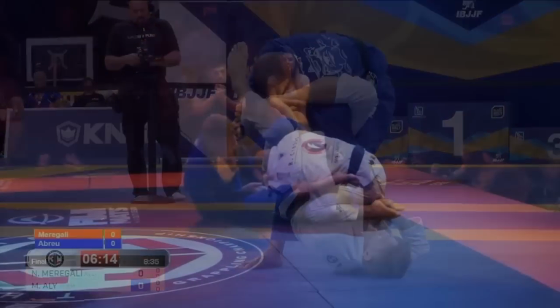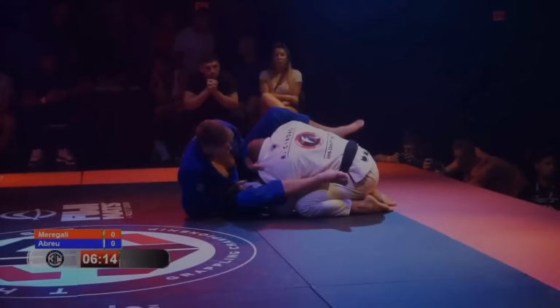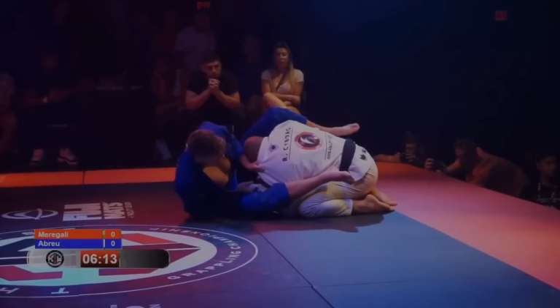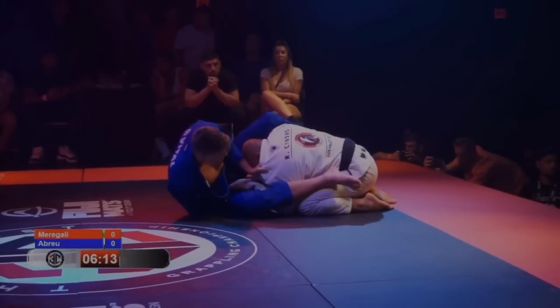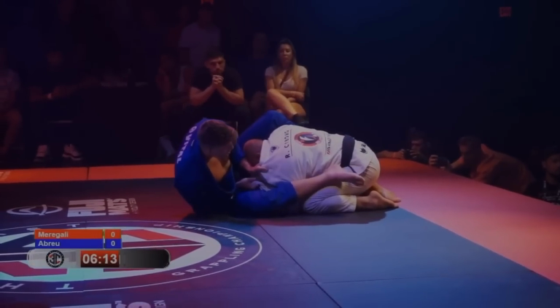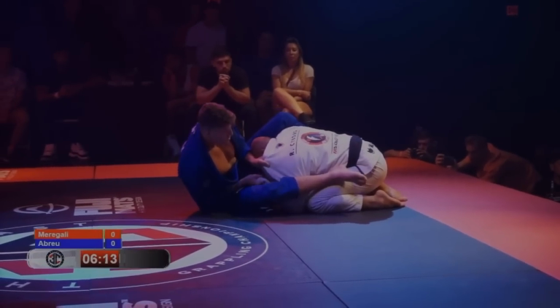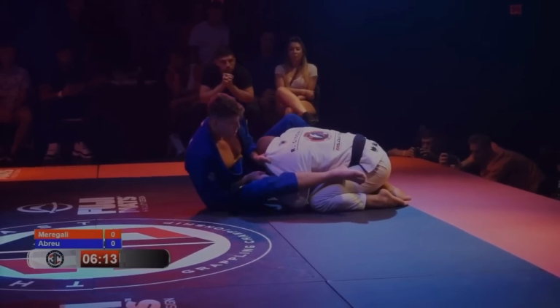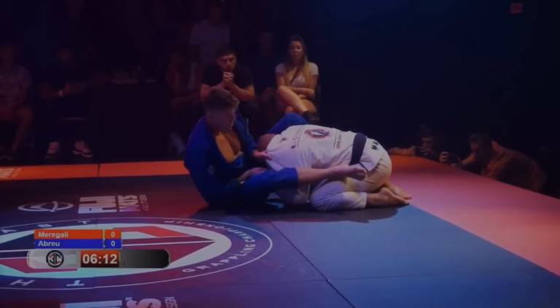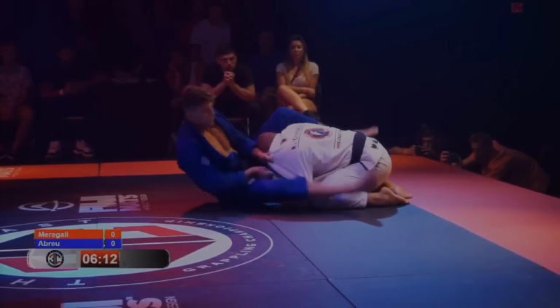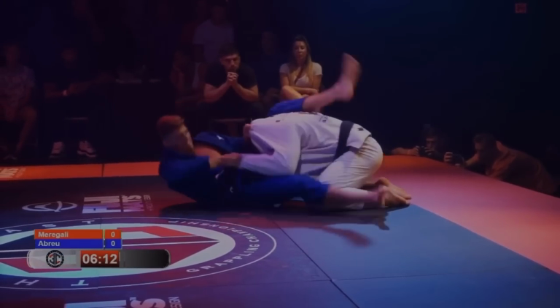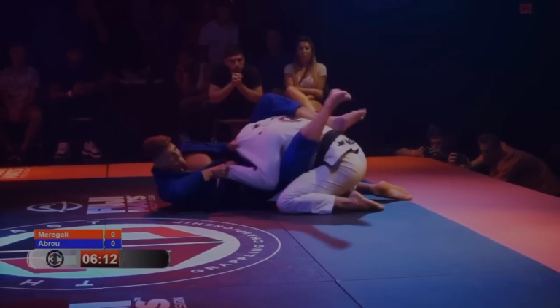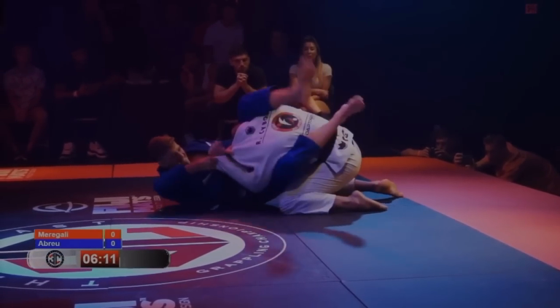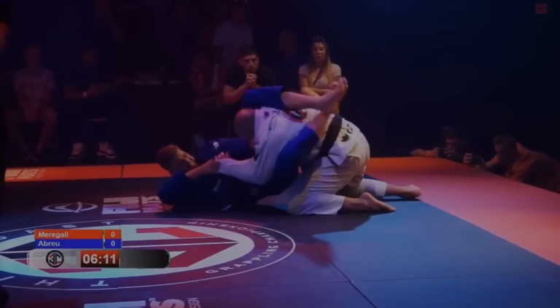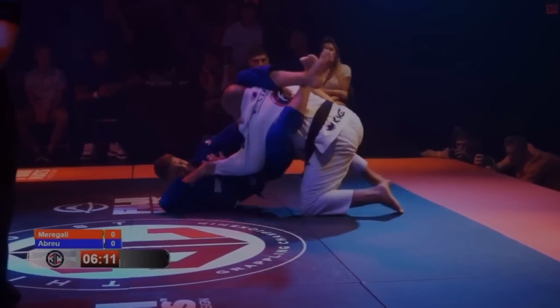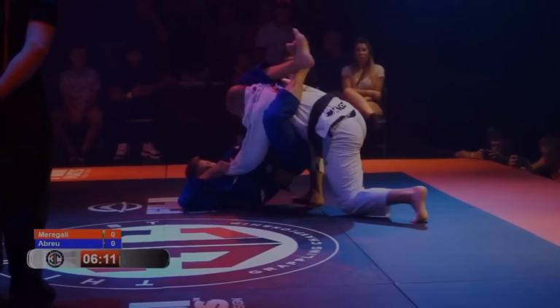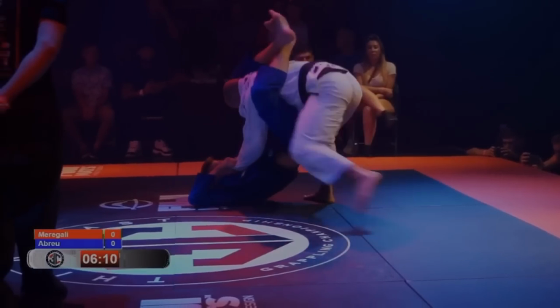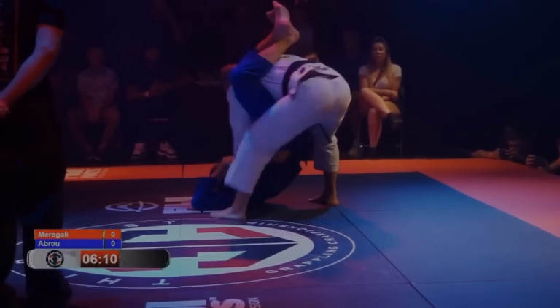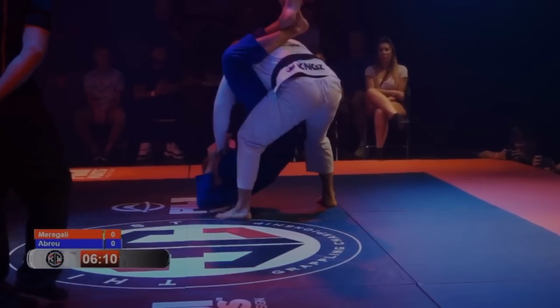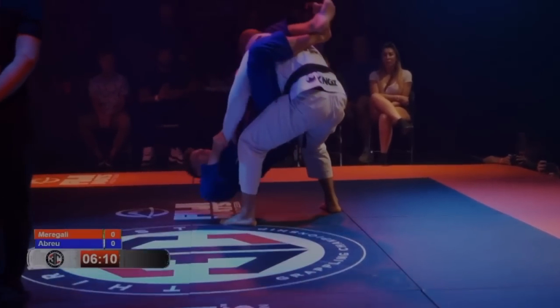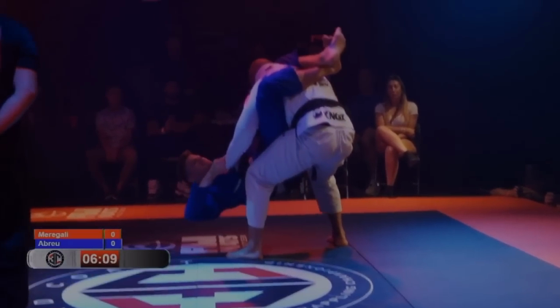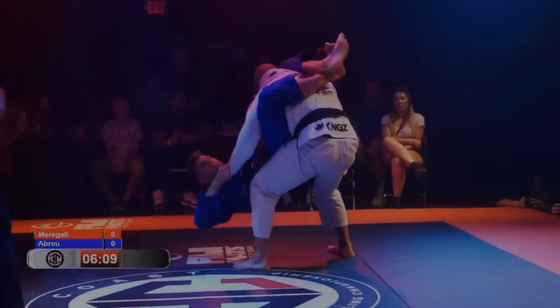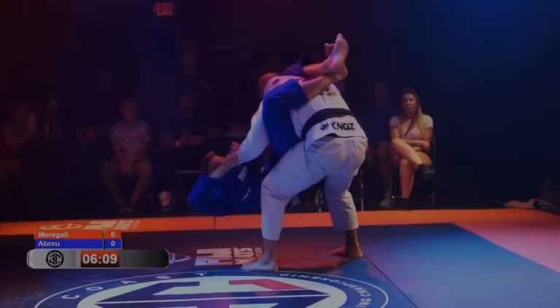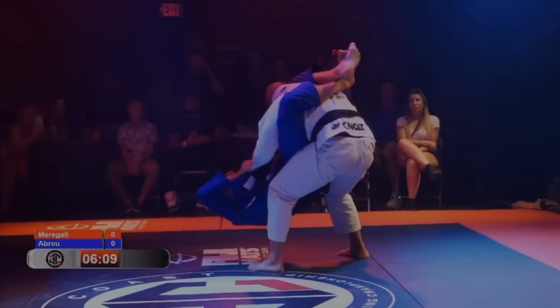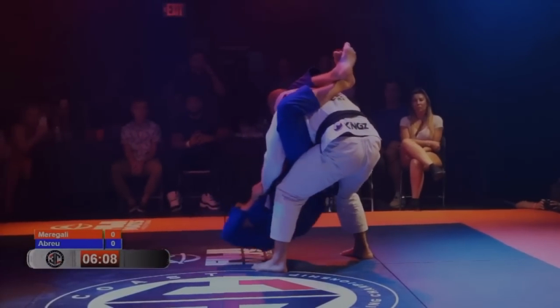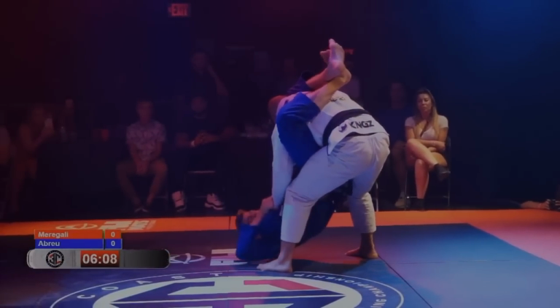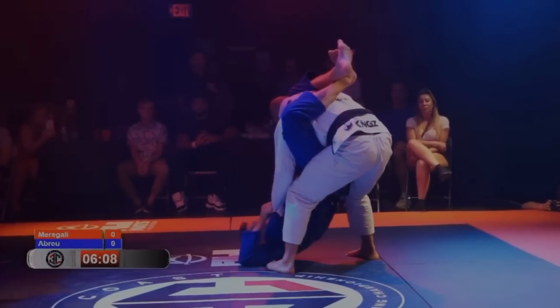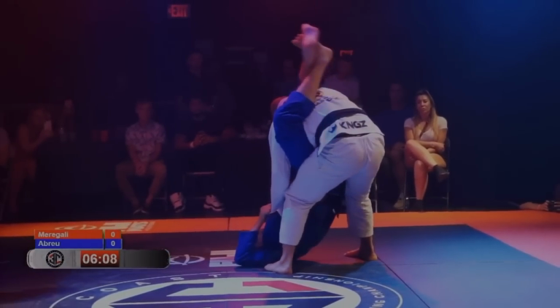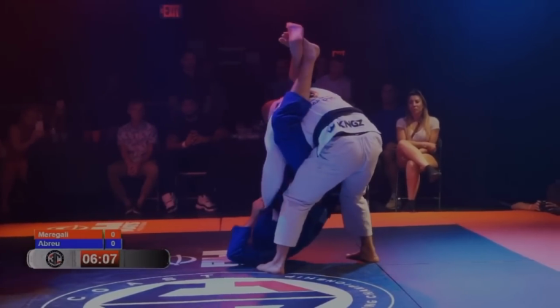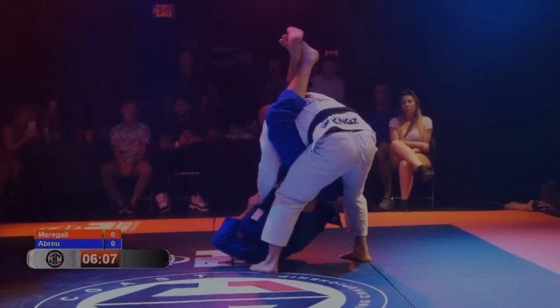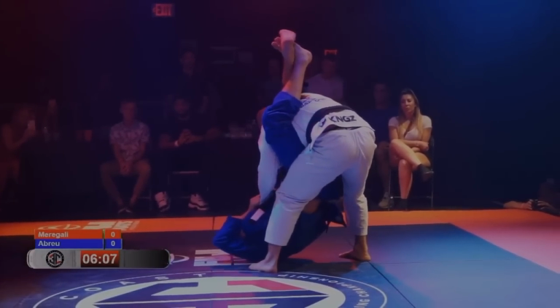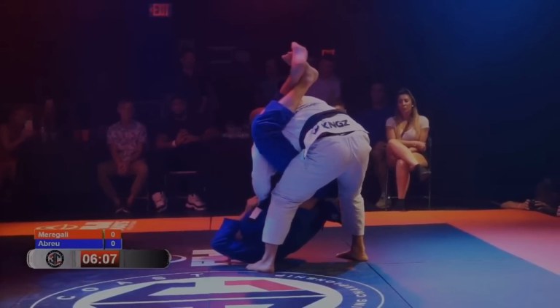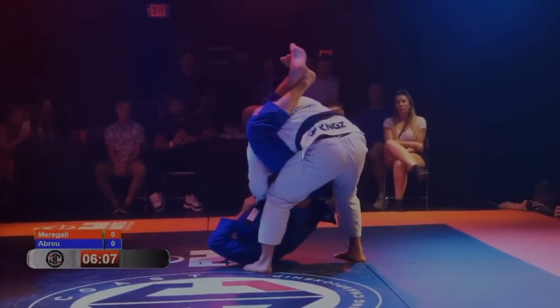In an attempt to avoid the system altogether, we see a lot of his opponents try to pass on their knees. But as long as he has that foot on the bicep, he's able to isolate the arm and still shoot the triangle.